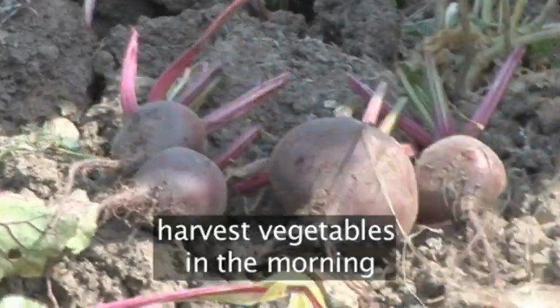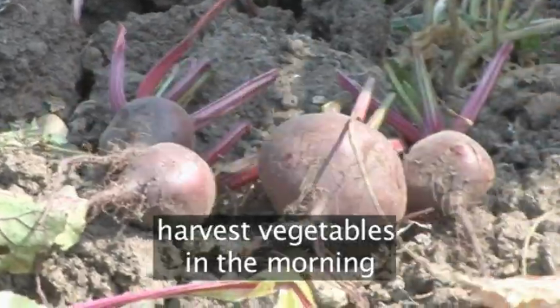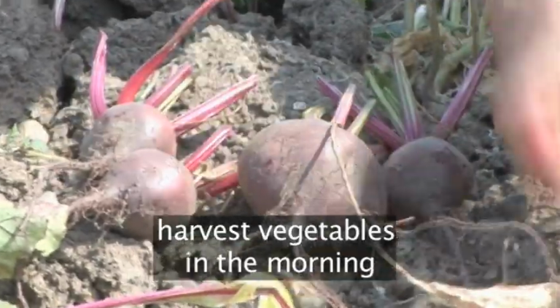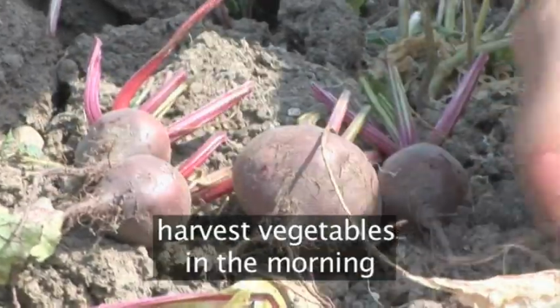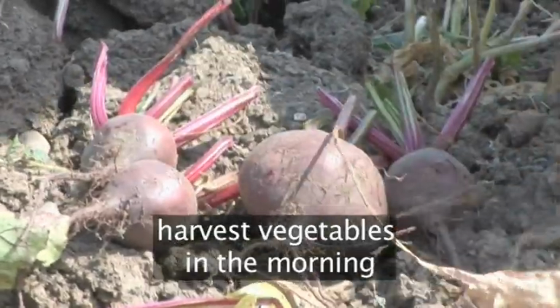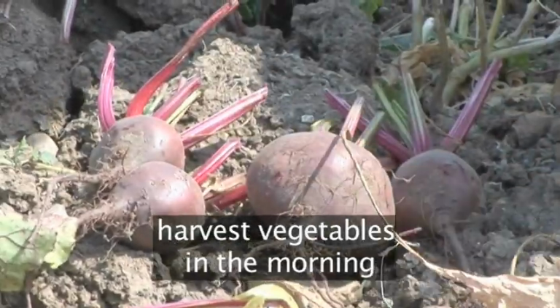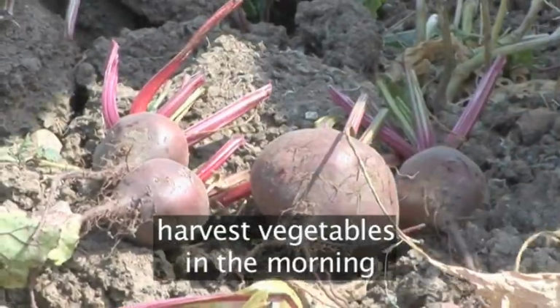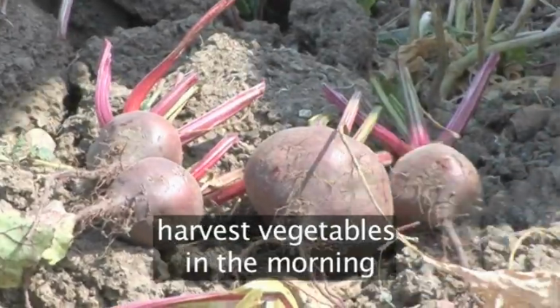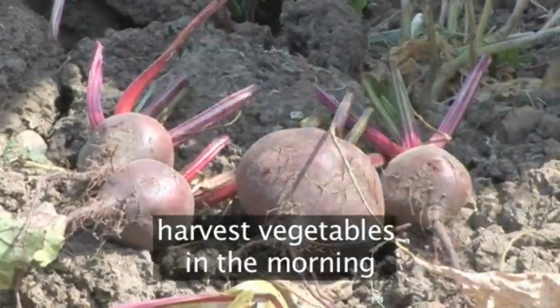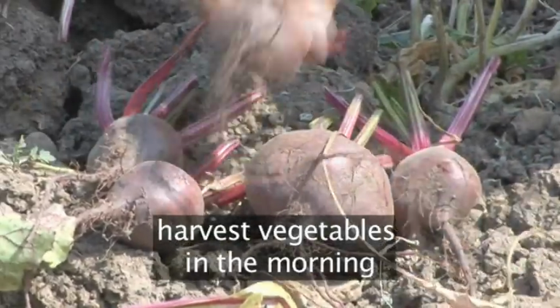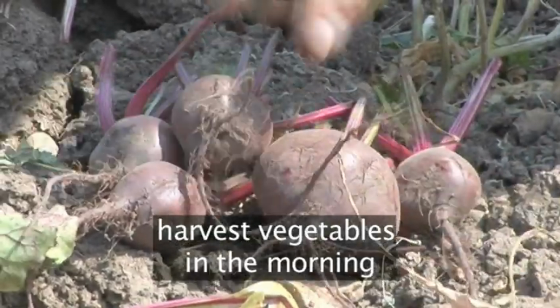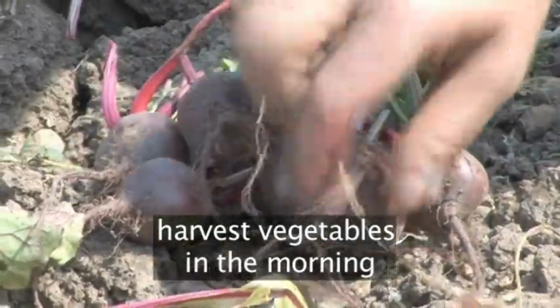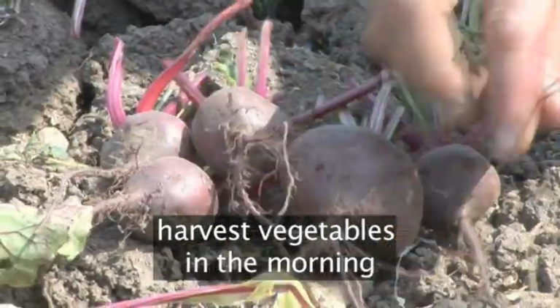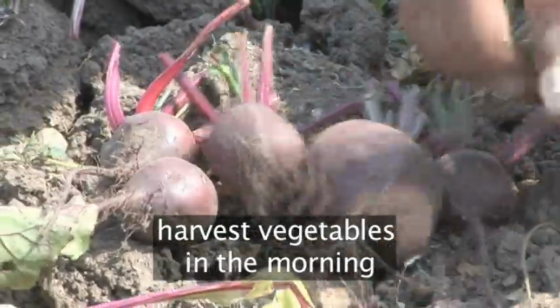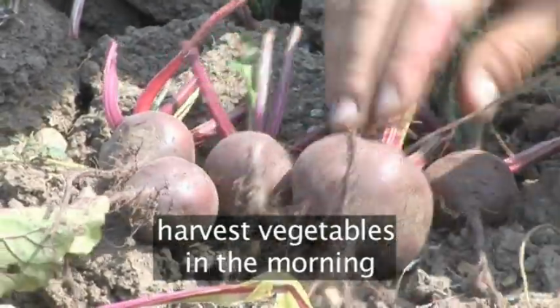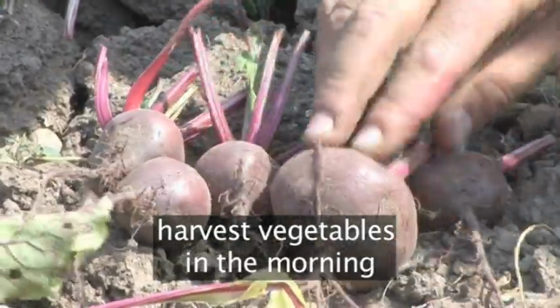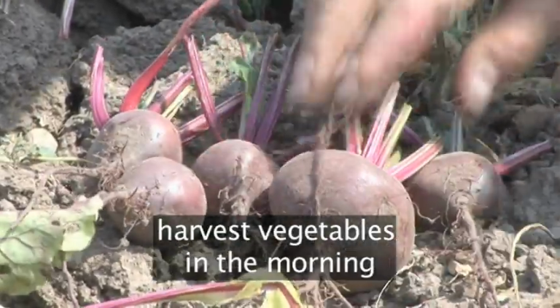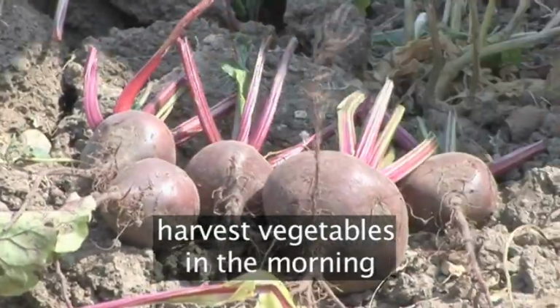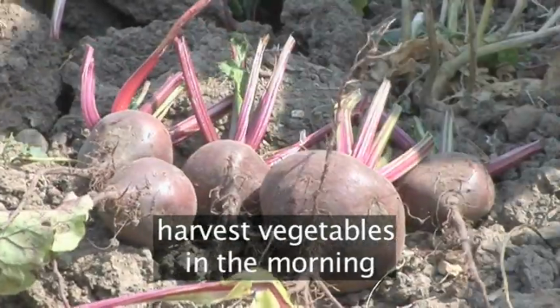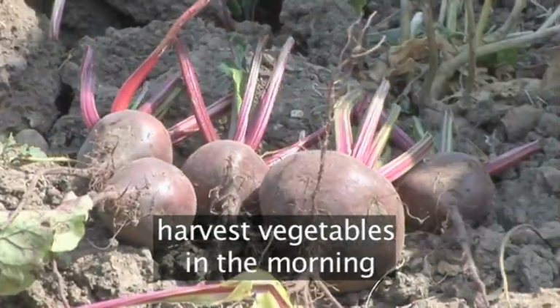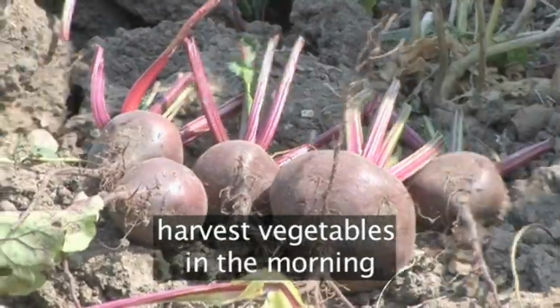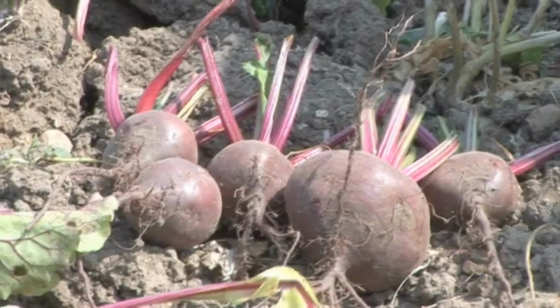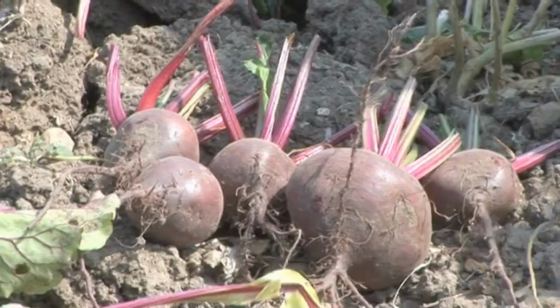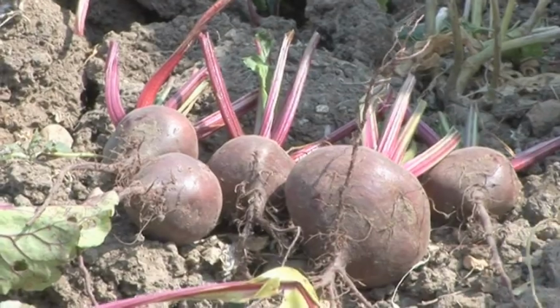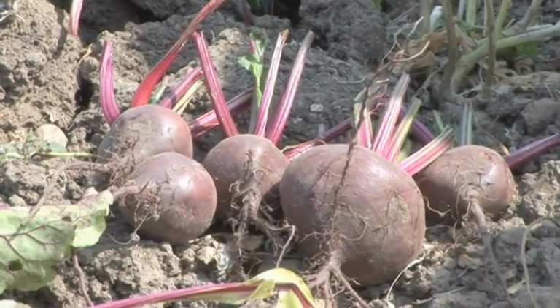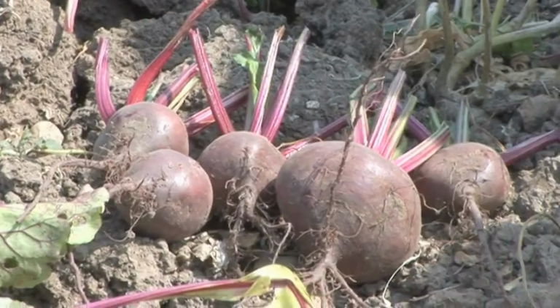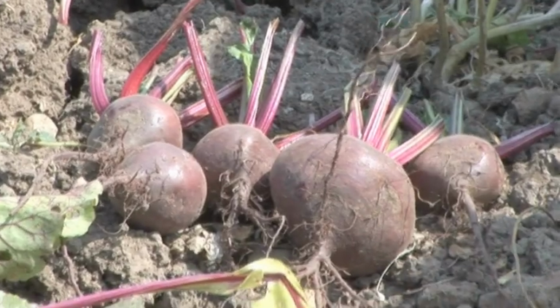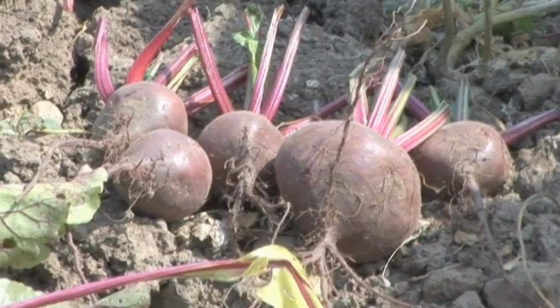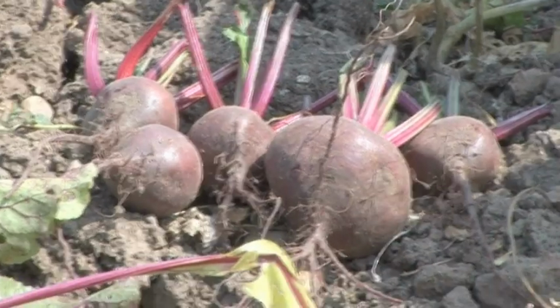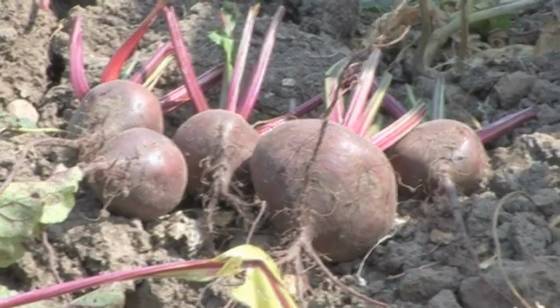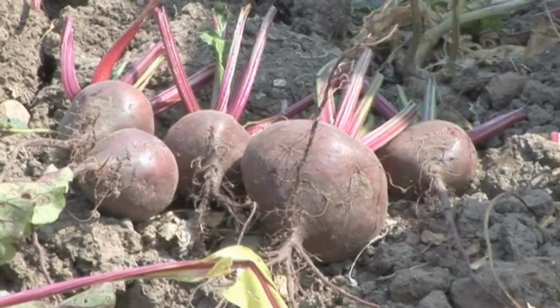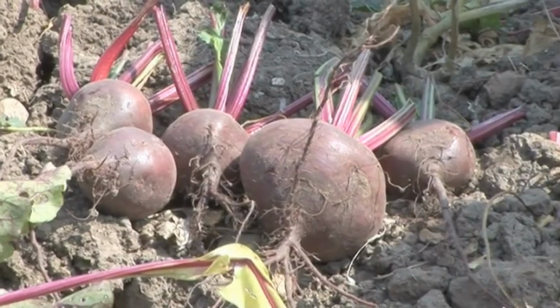Whenever possible, harvest vegetables during the cool part of the morning and process or store them as soon as you can.